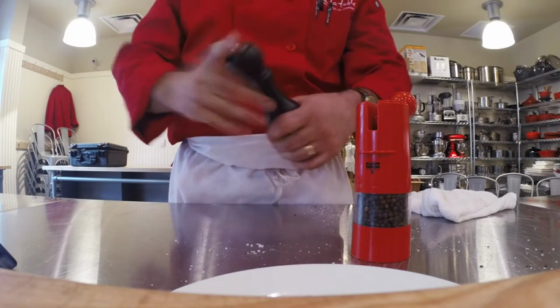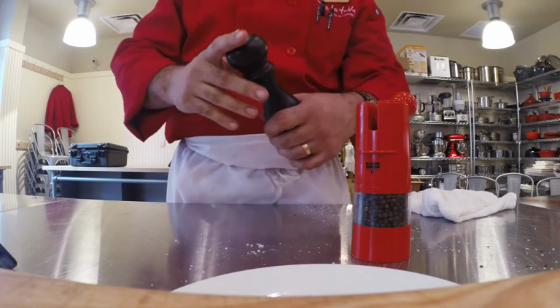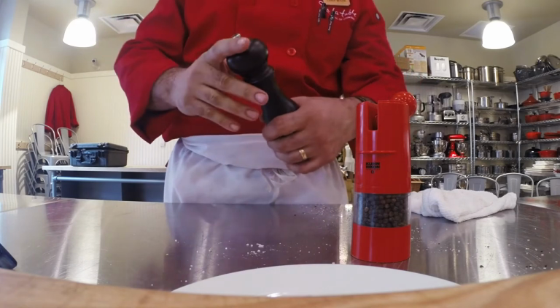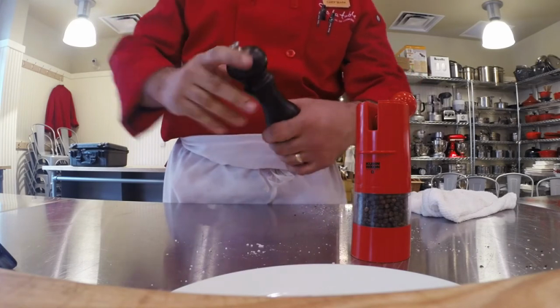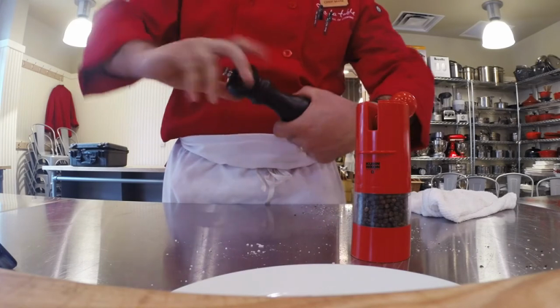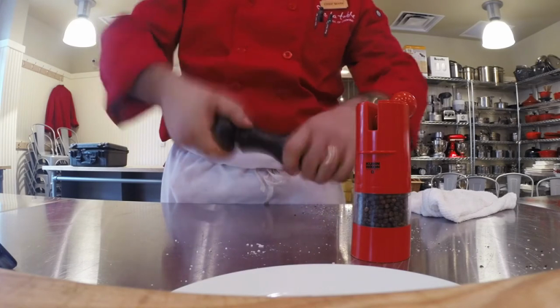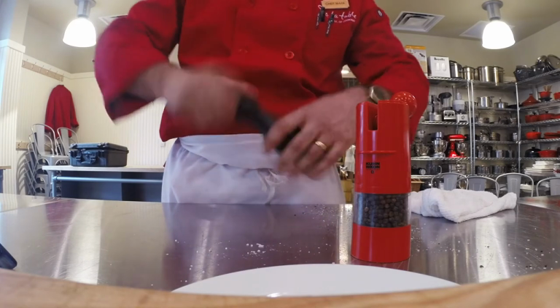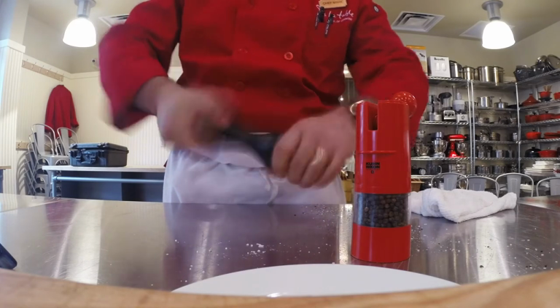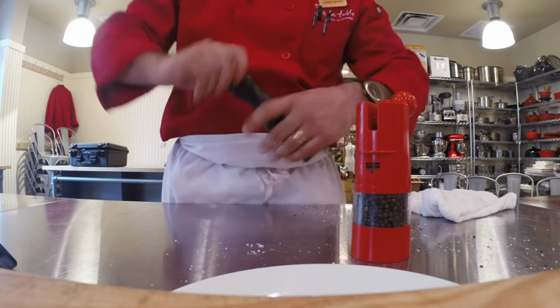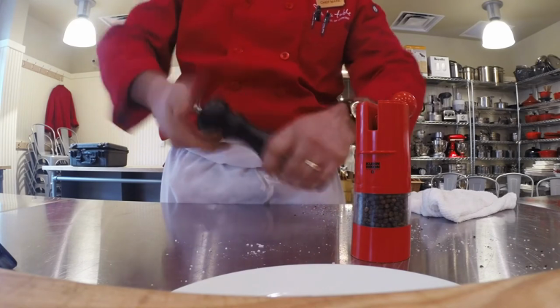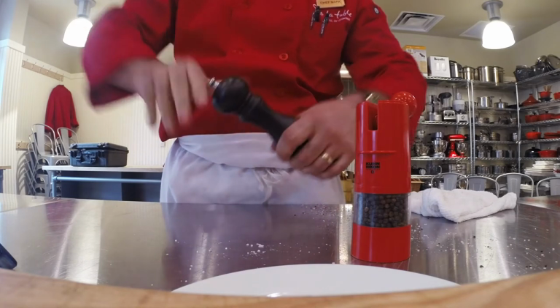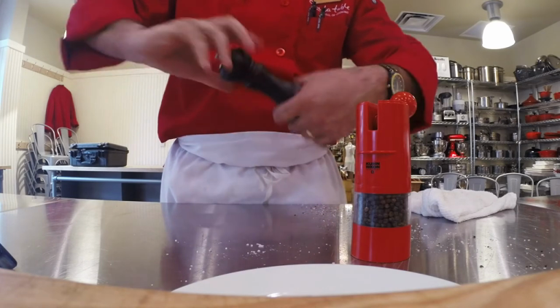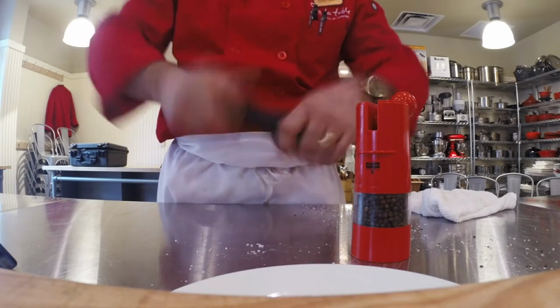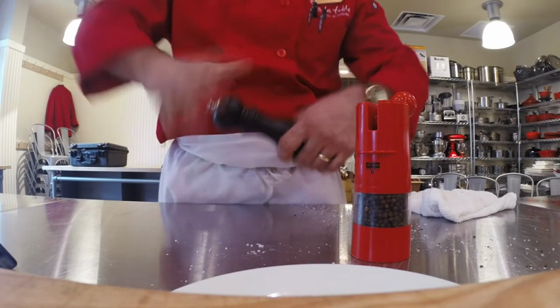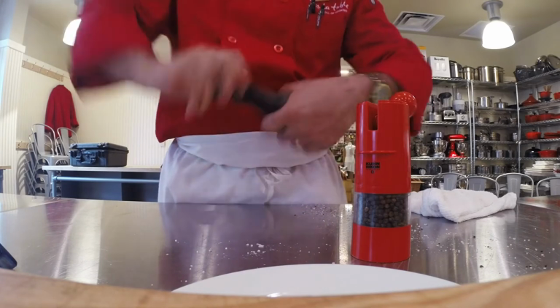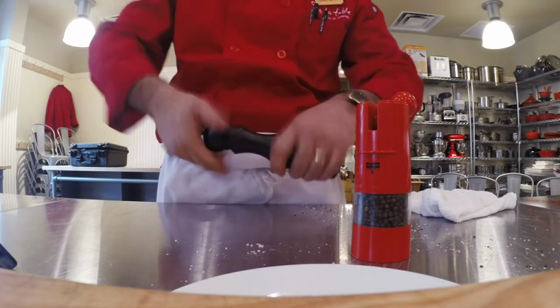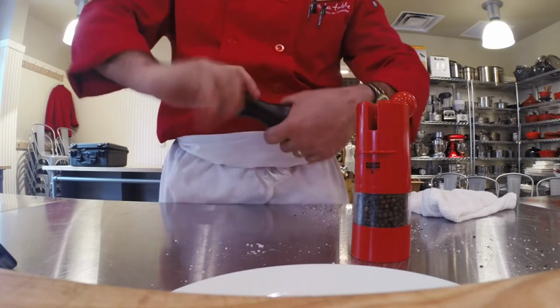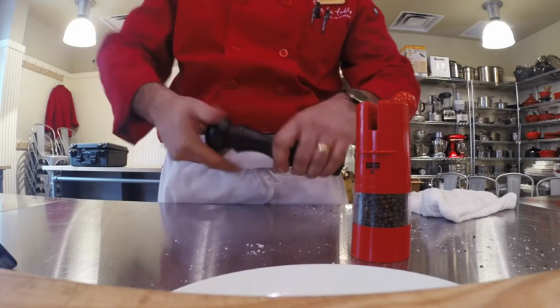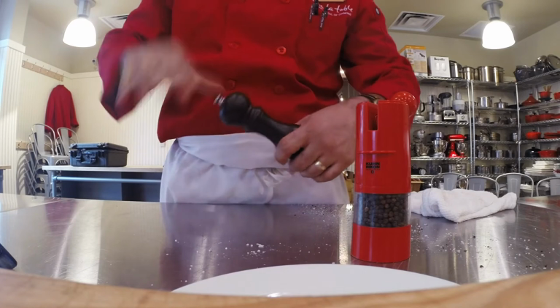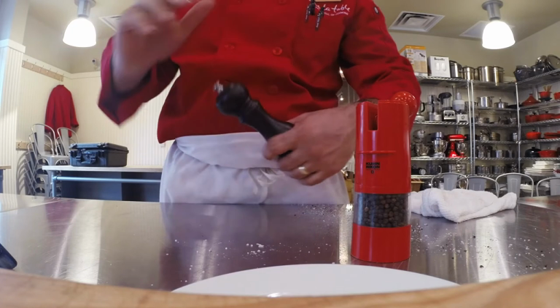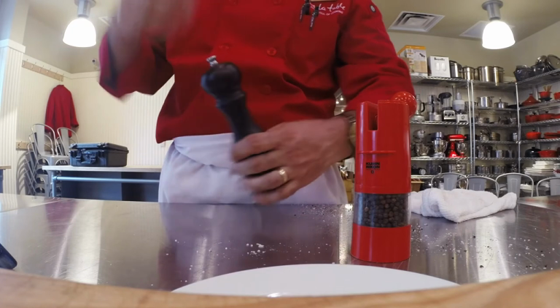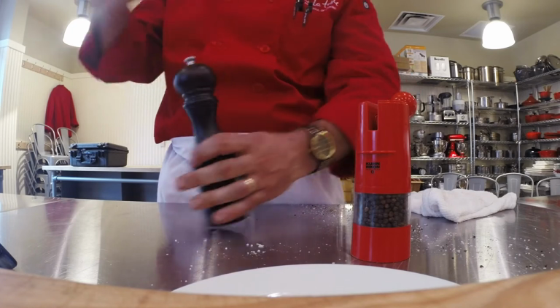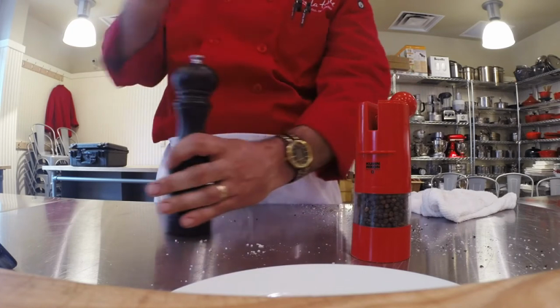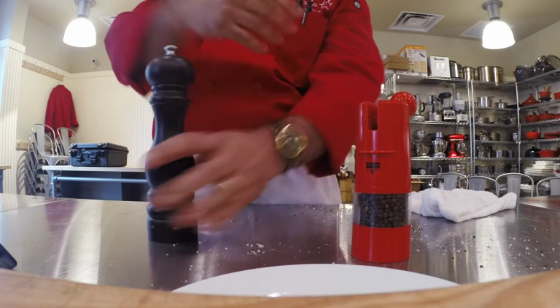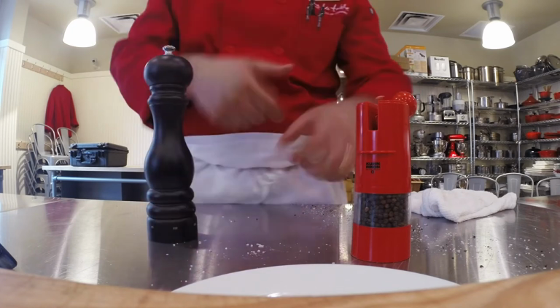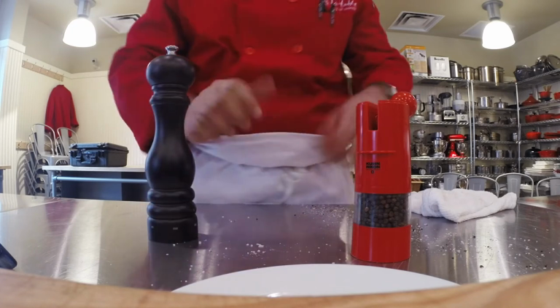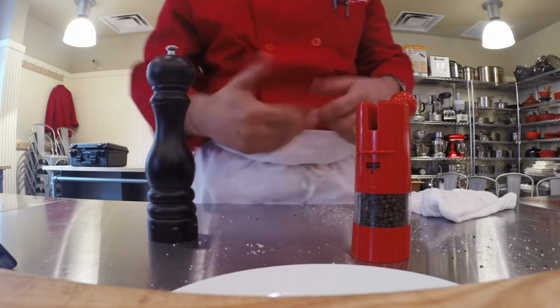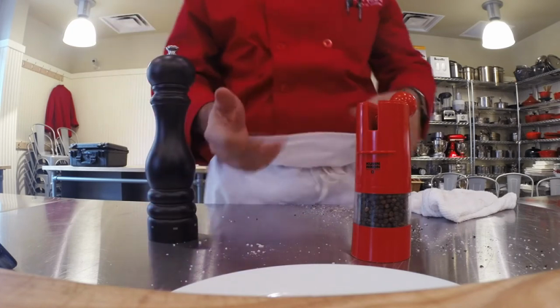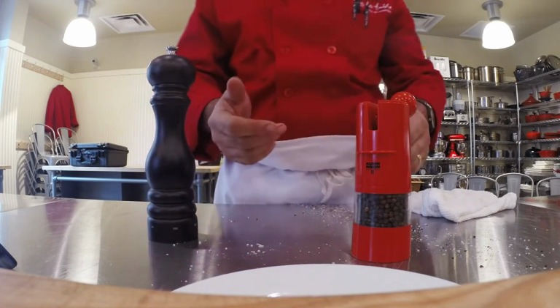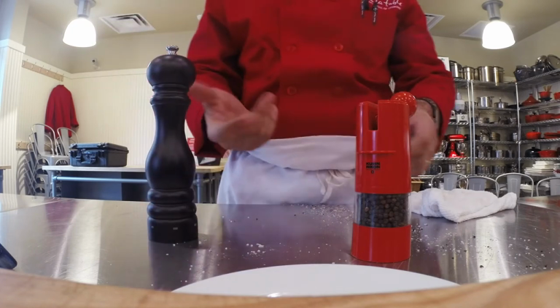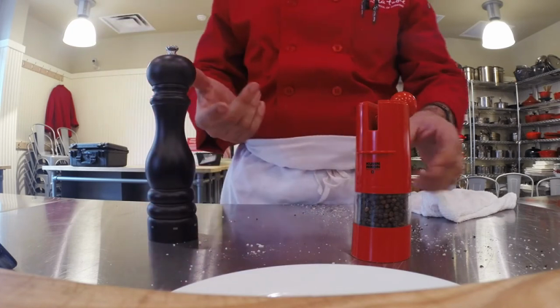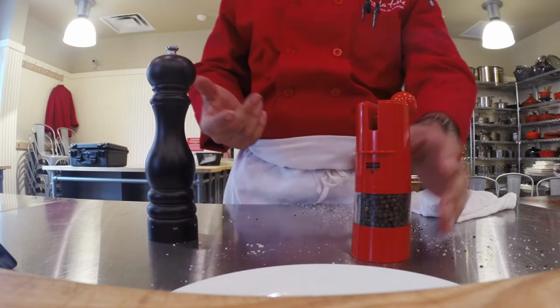When you're using a pepper mill like this, you only want to go in one direction — clockwise. My wrists get a little wonky after a while.